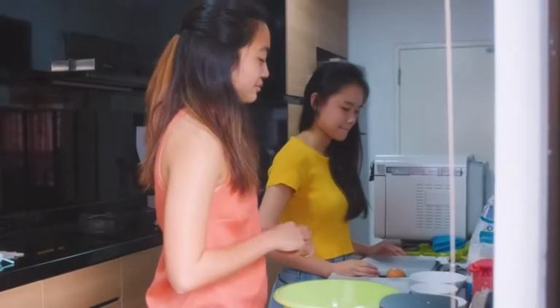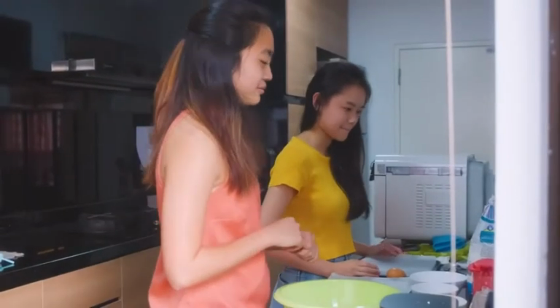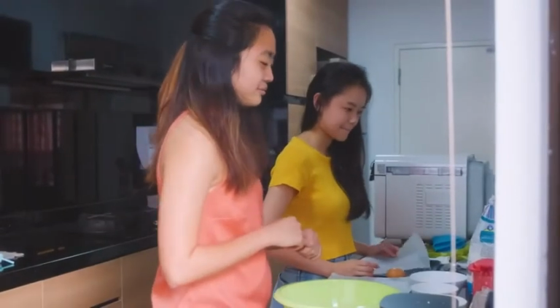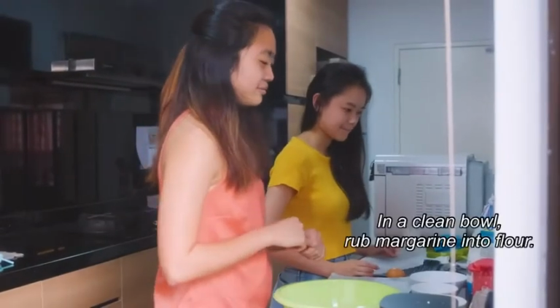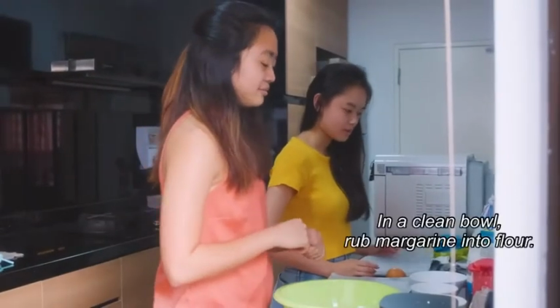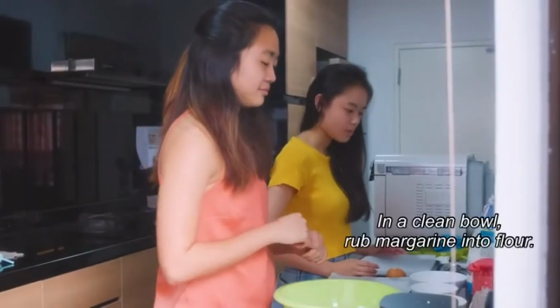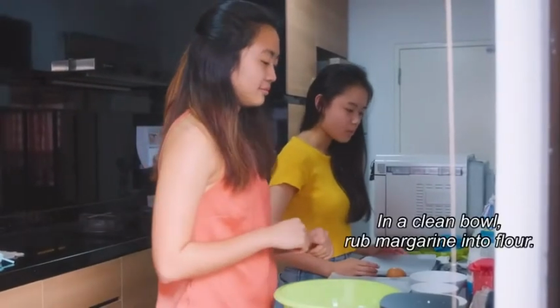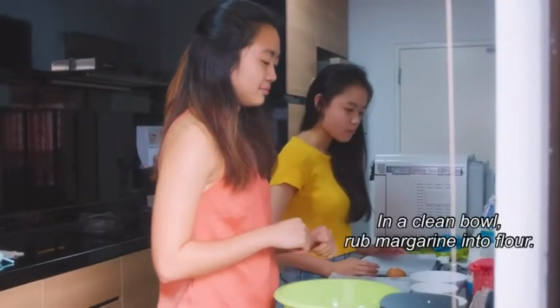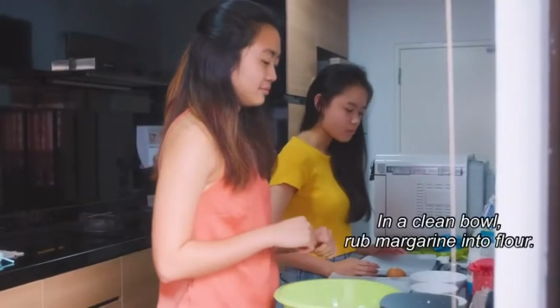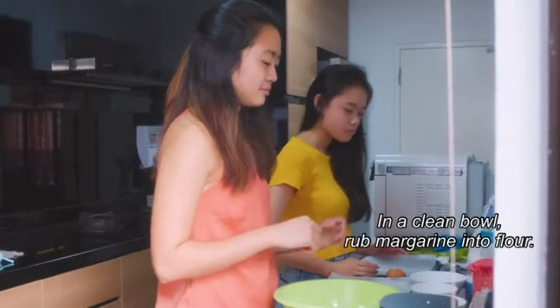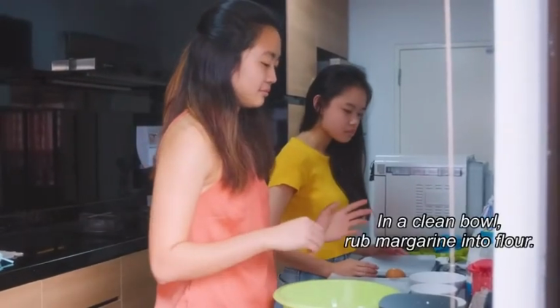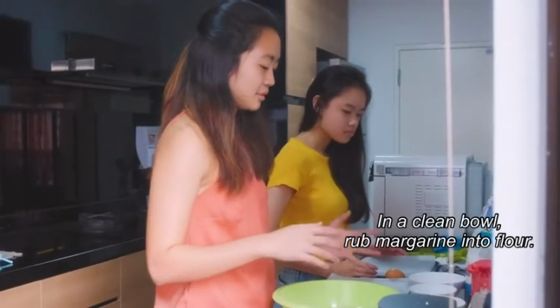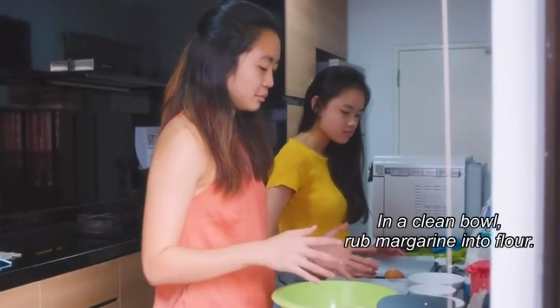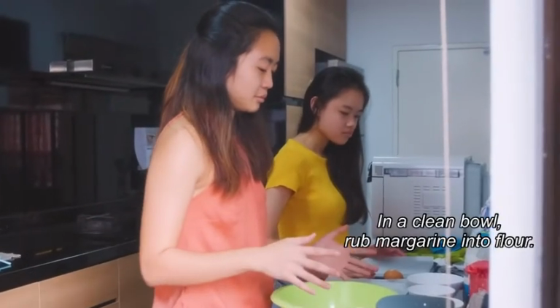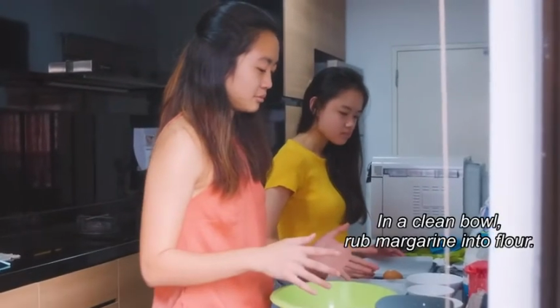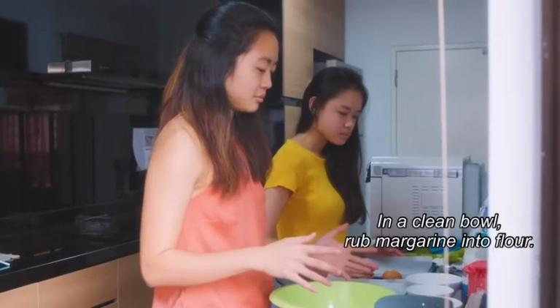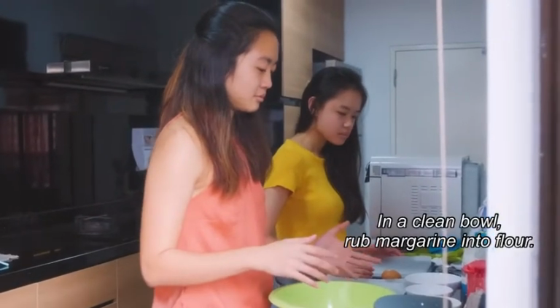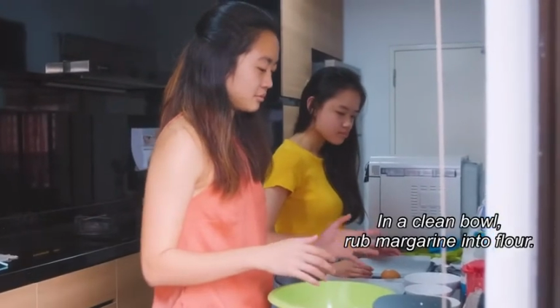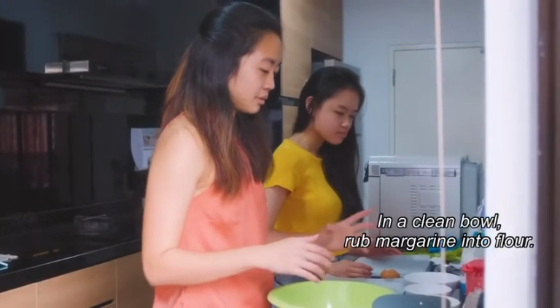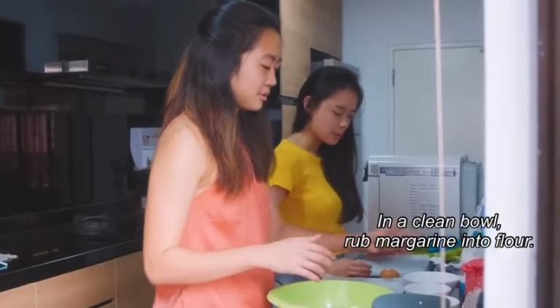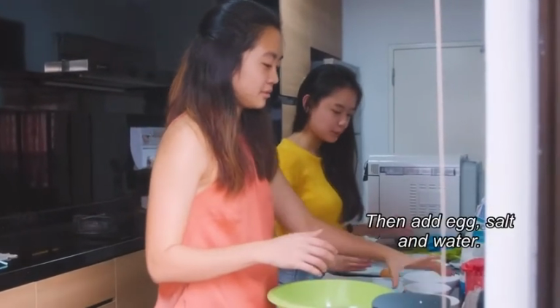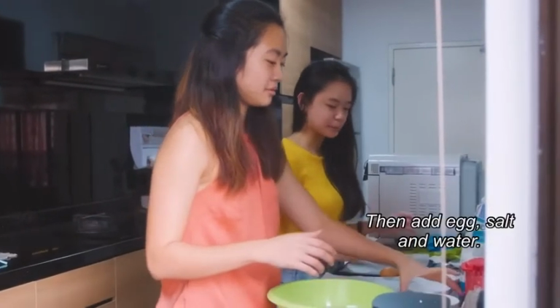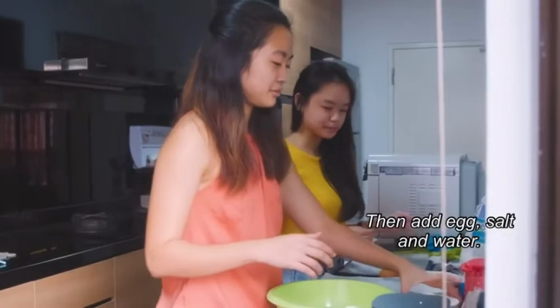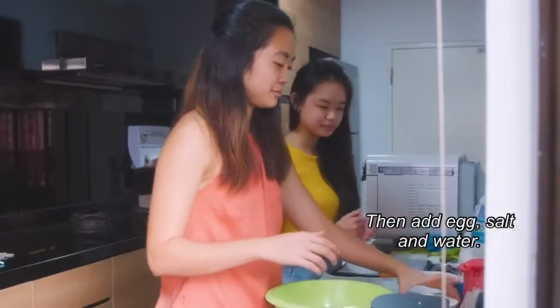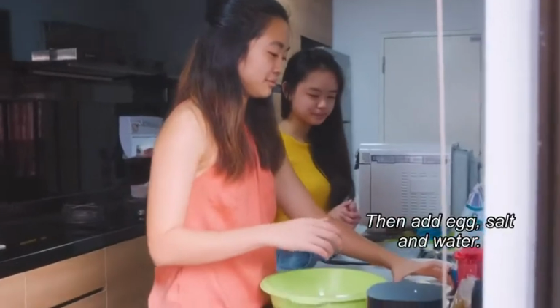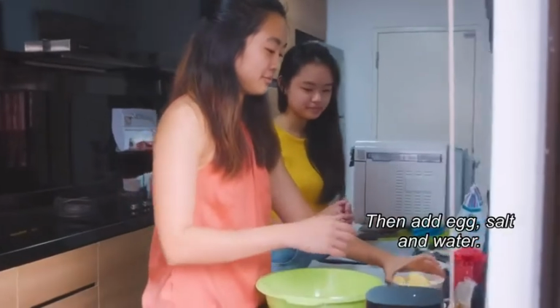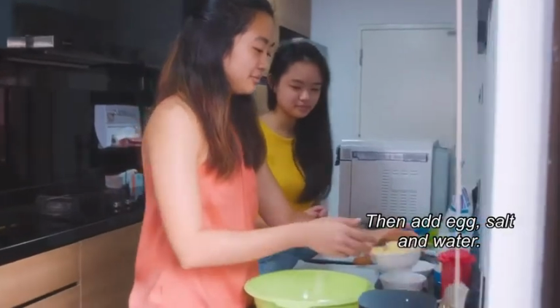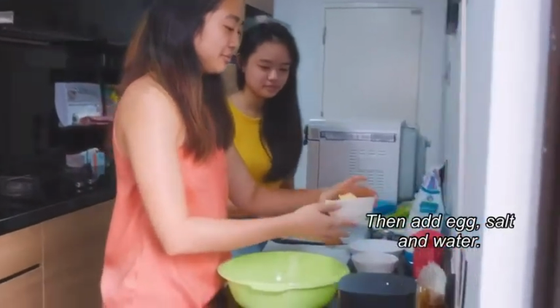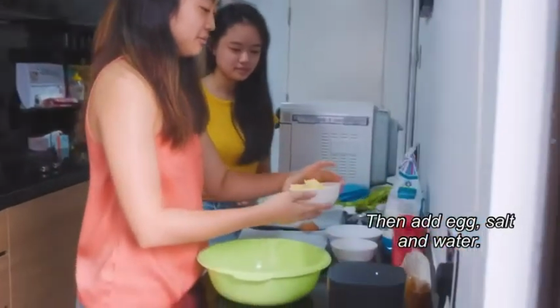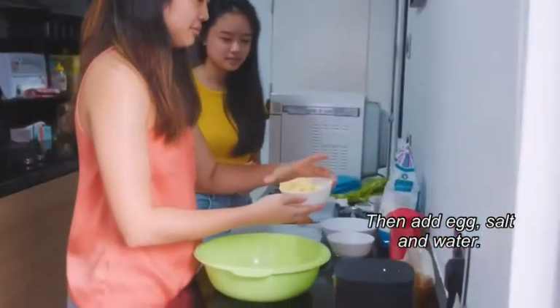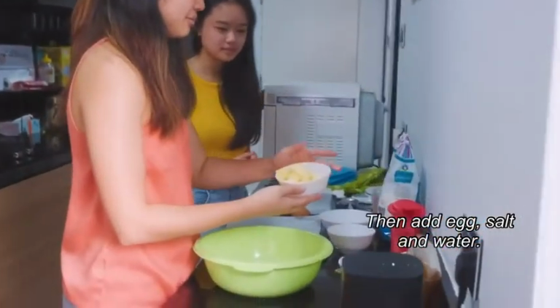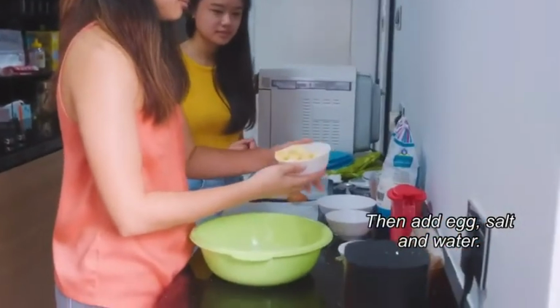In a clean bowl, rub margarine into flour. Then add egg, salt and water.